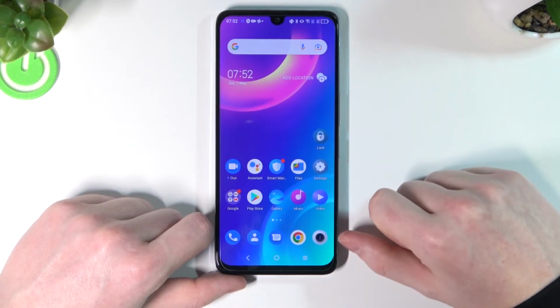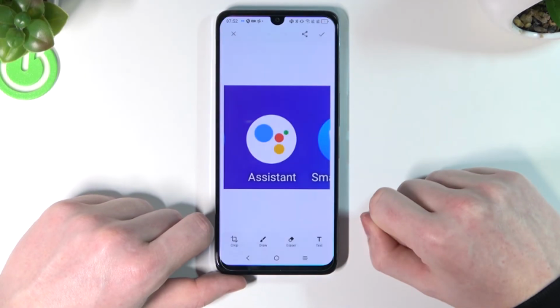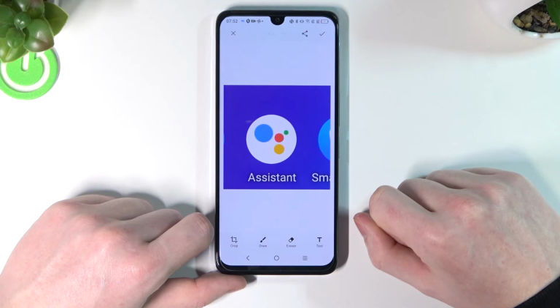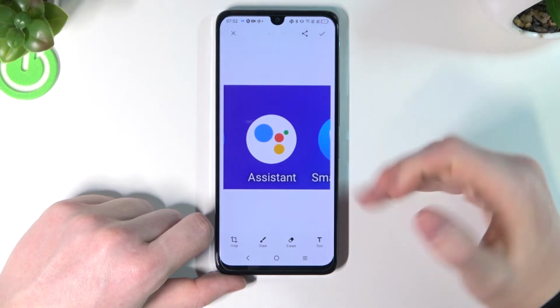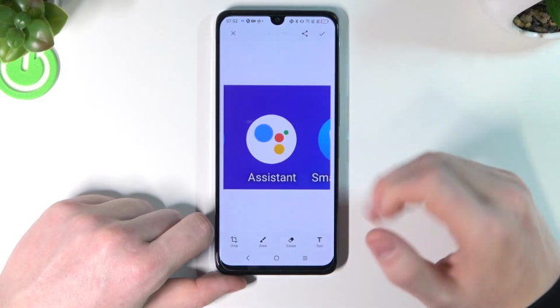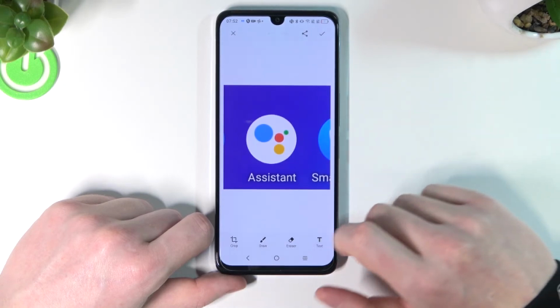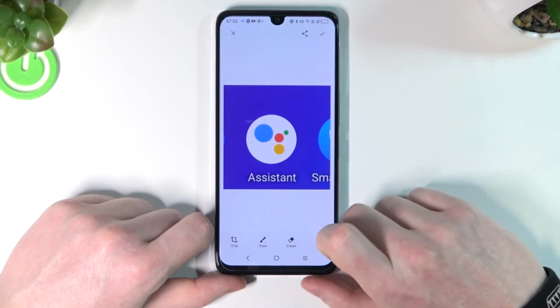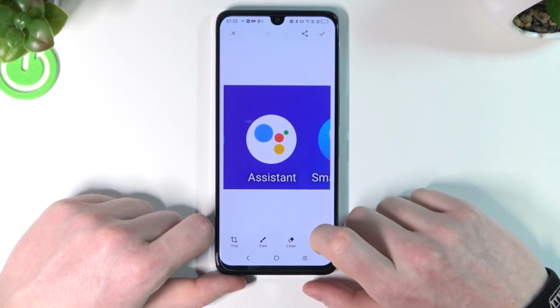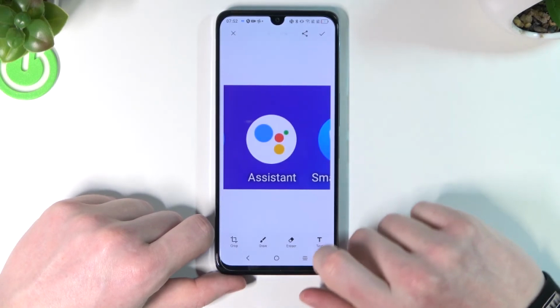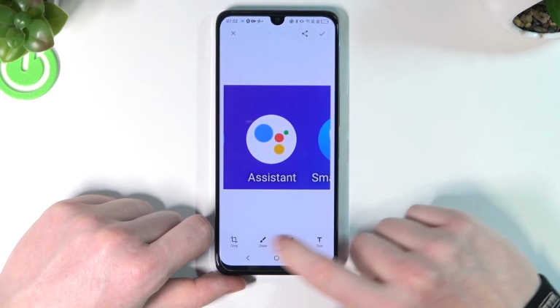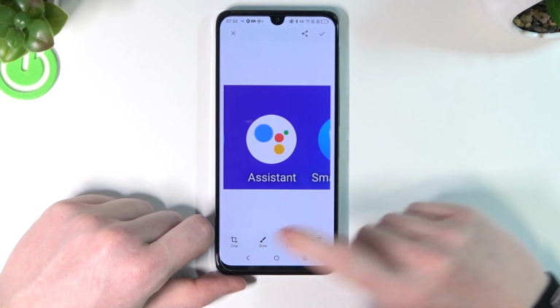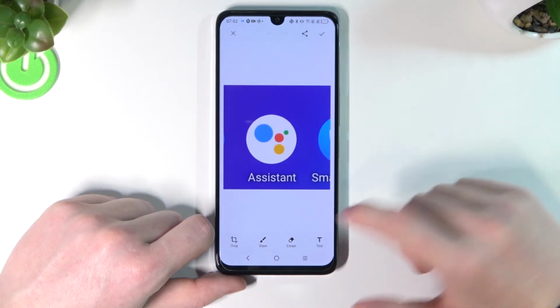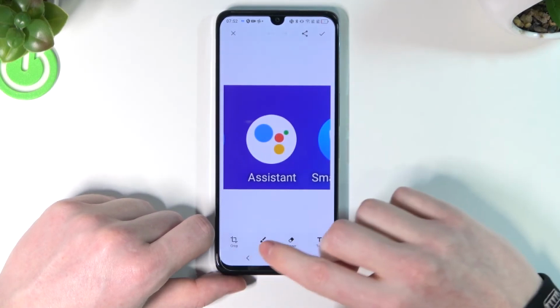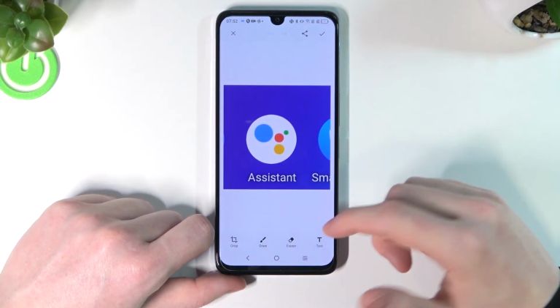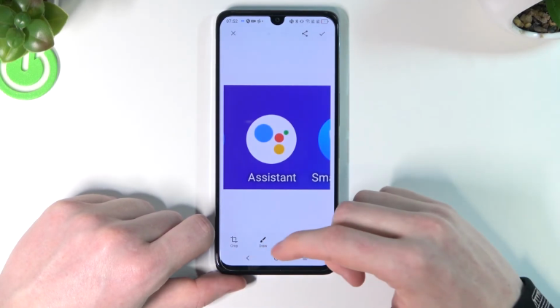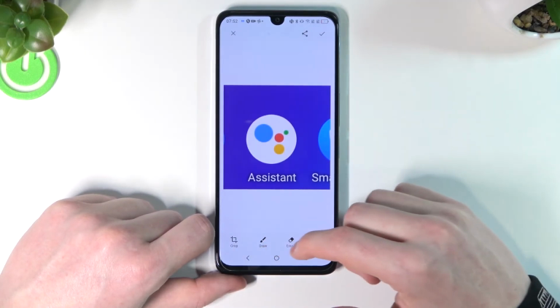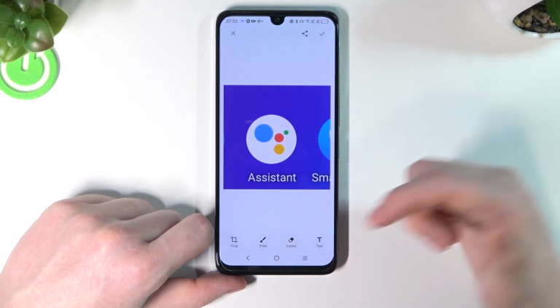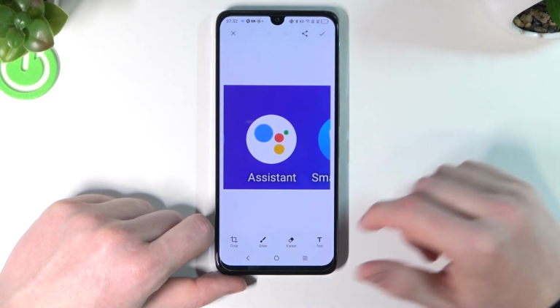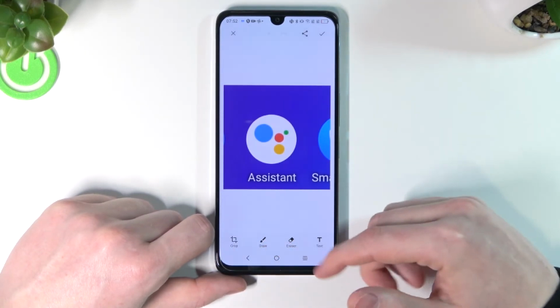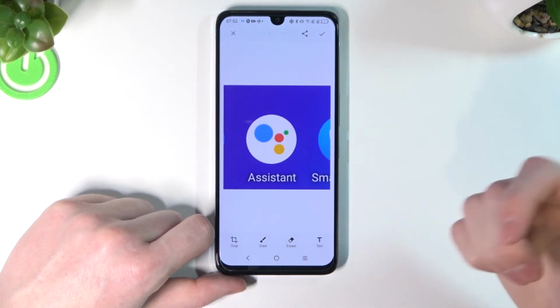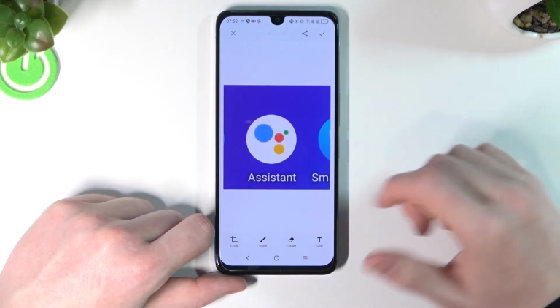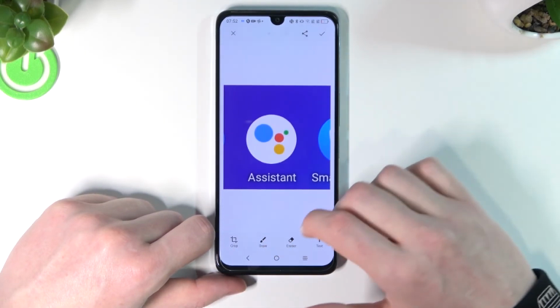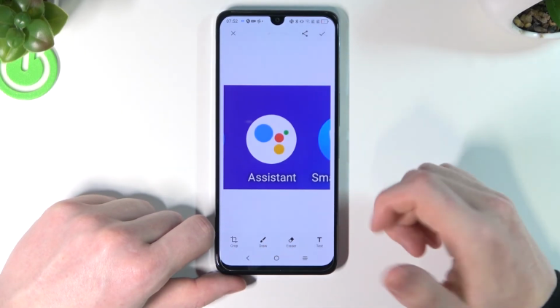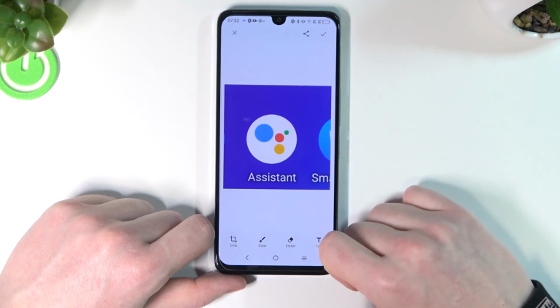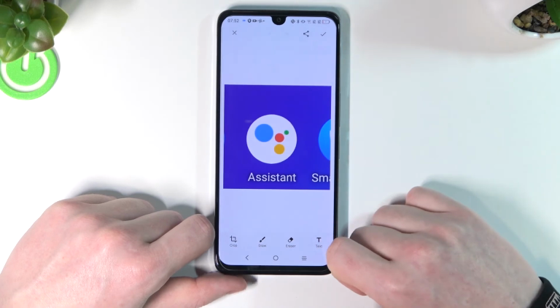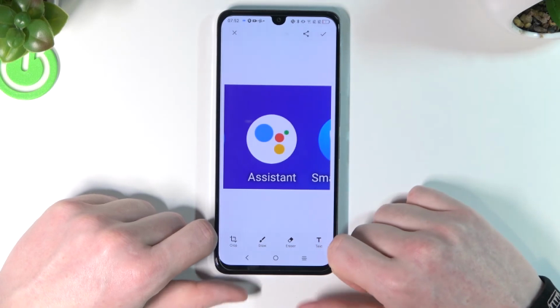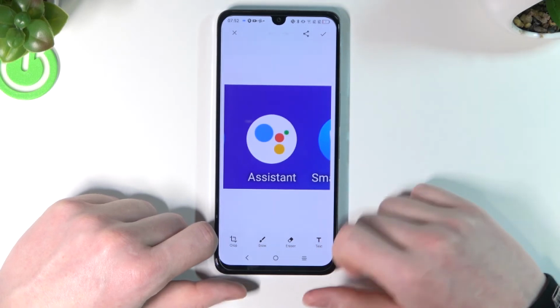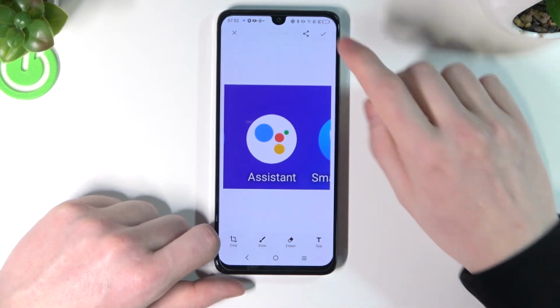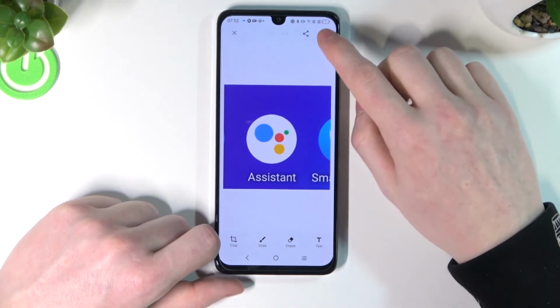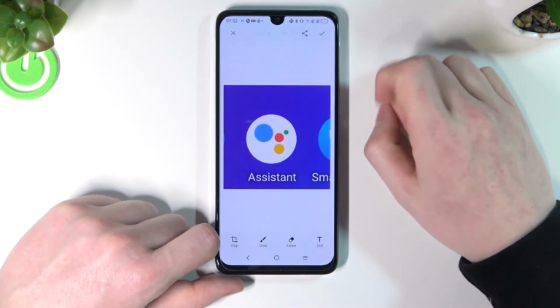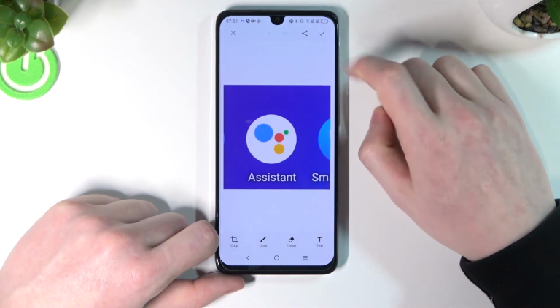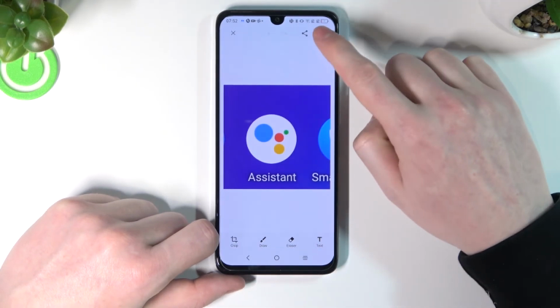We can press on it in order to access it. We can crop it, draw on it, erase it, put some text on it, and then save it.